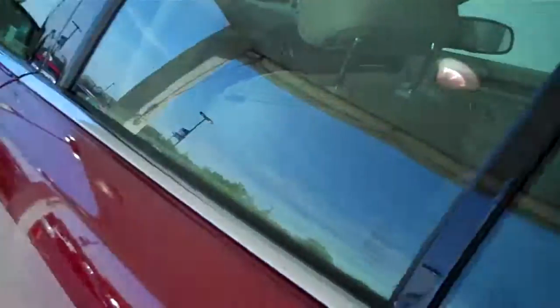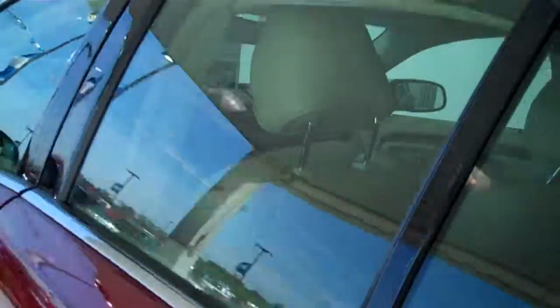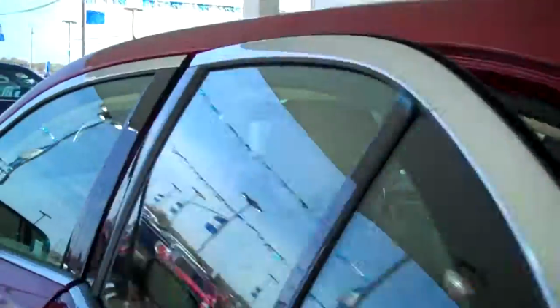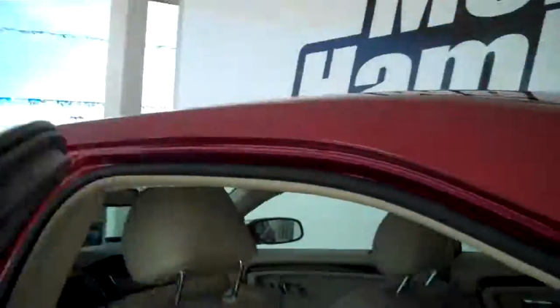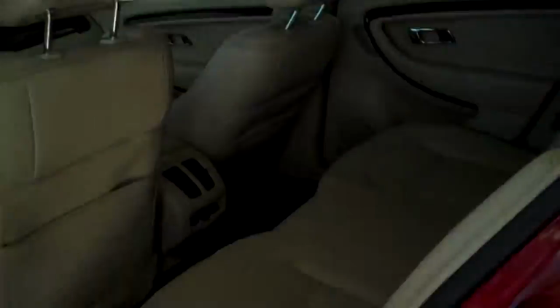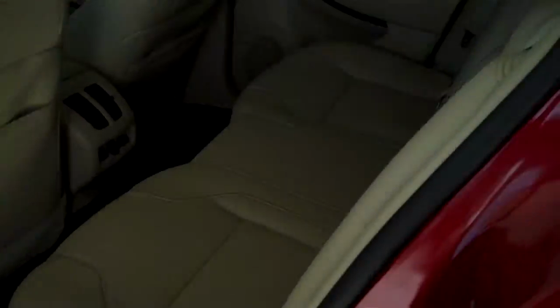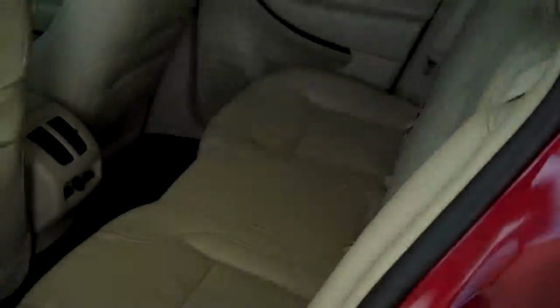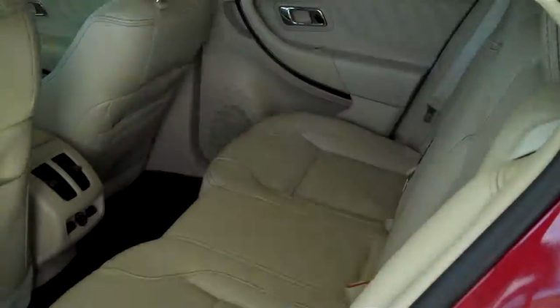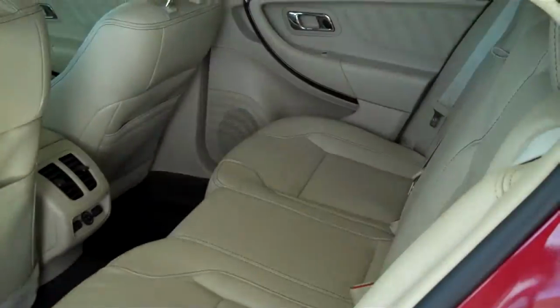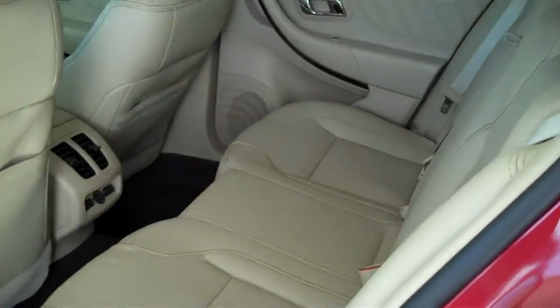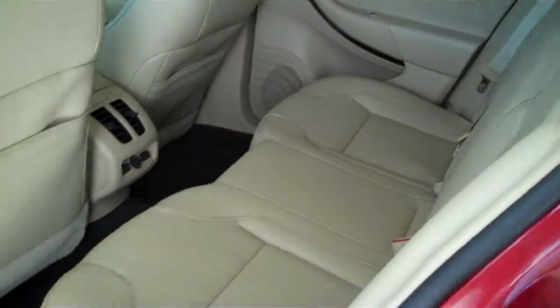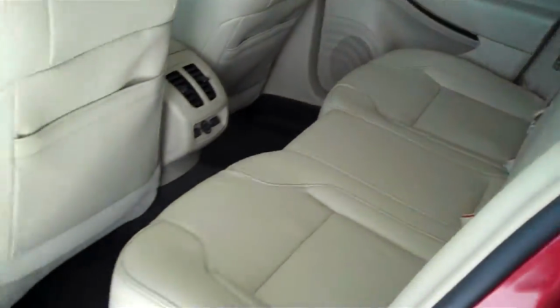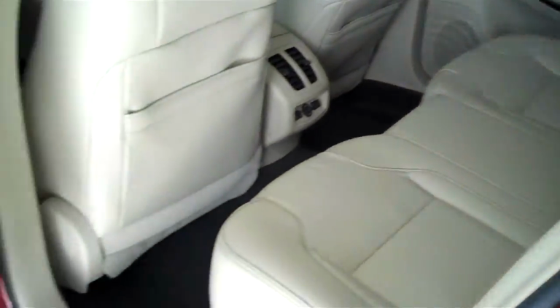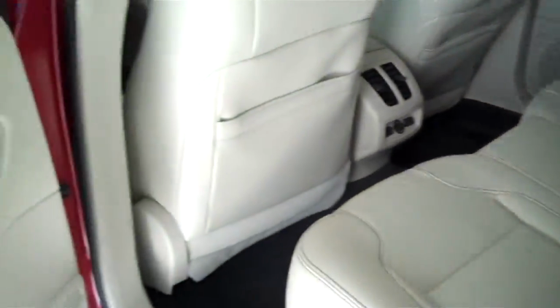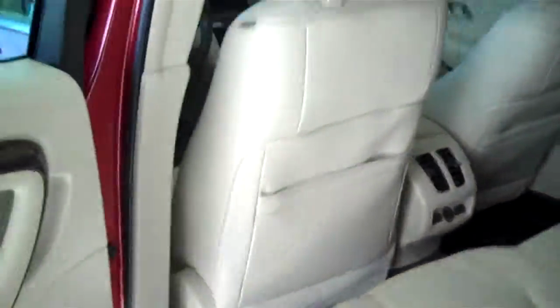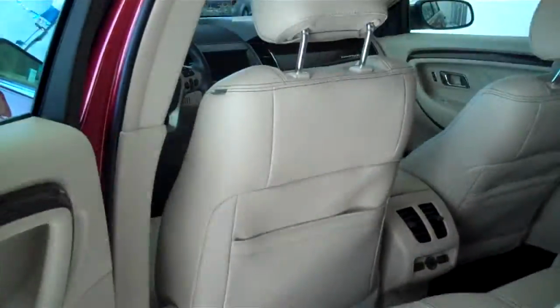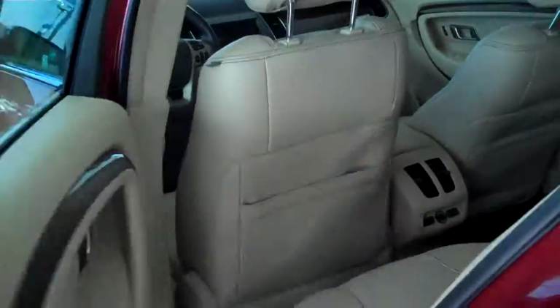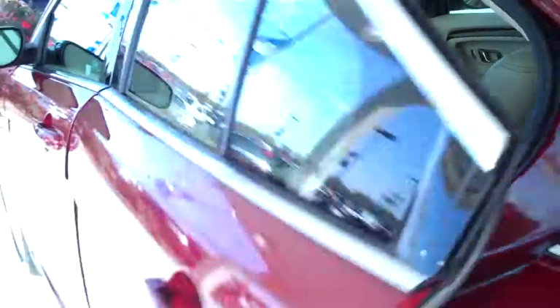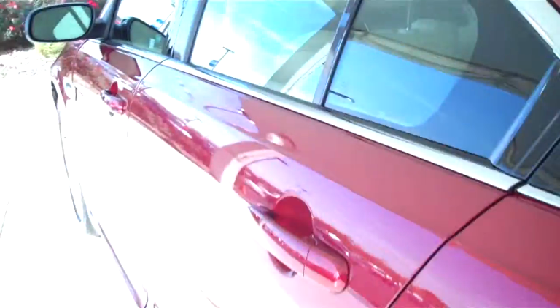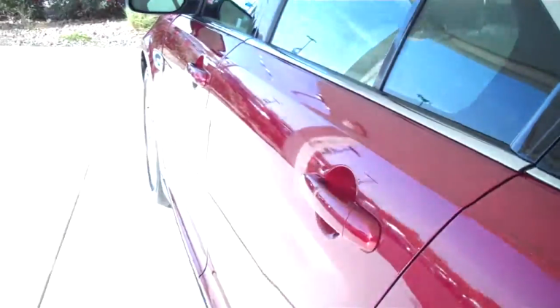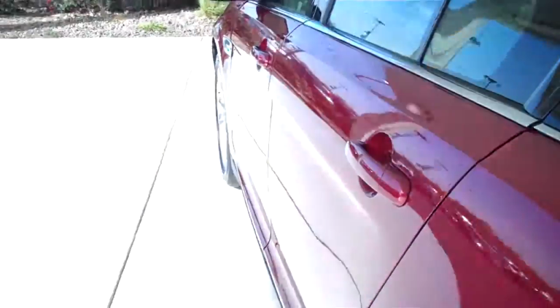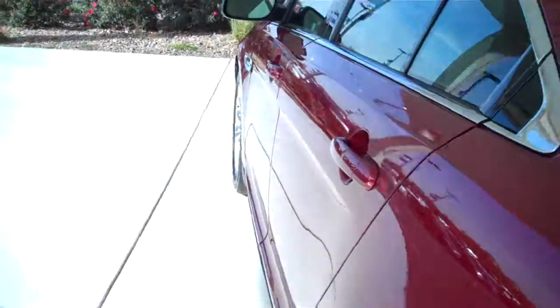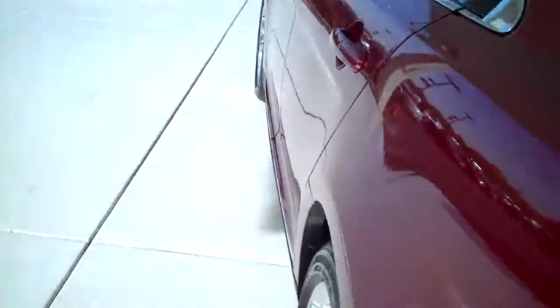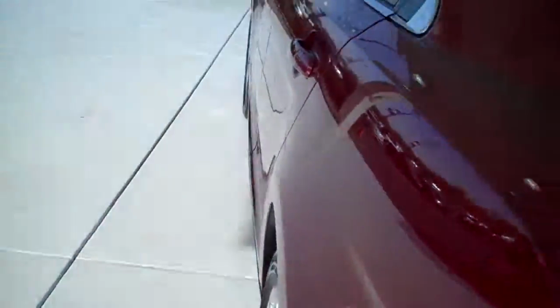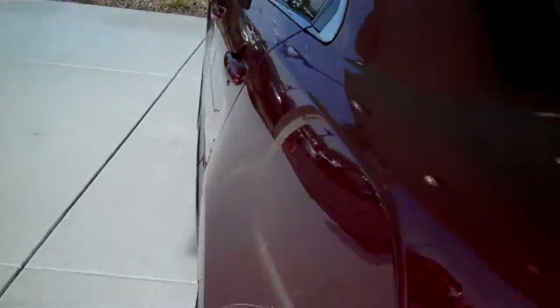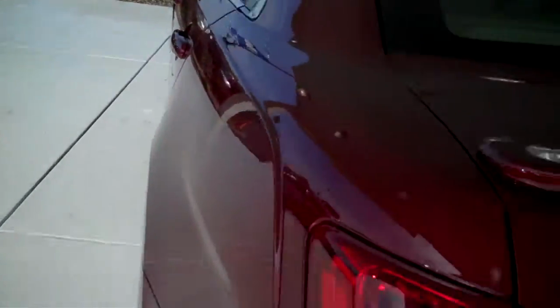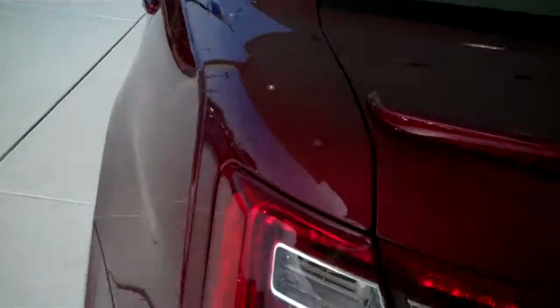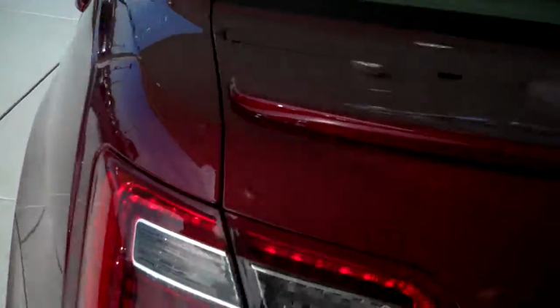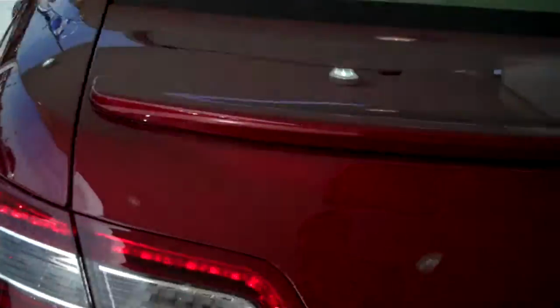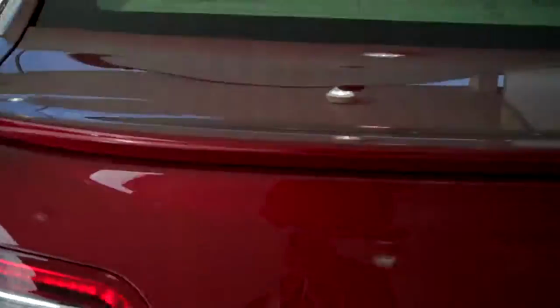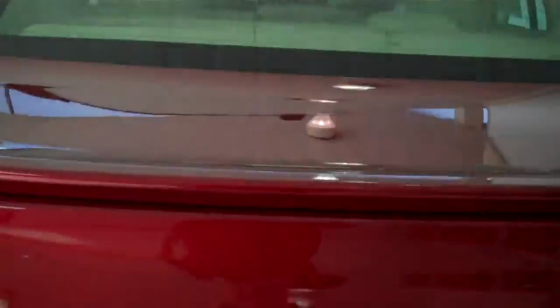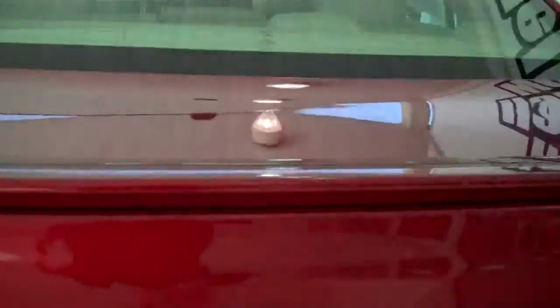This is a five passenger vehicle, it's got a full bench seat in the back. It's also got the rear spoiler.